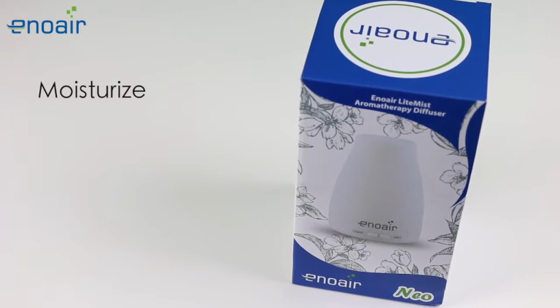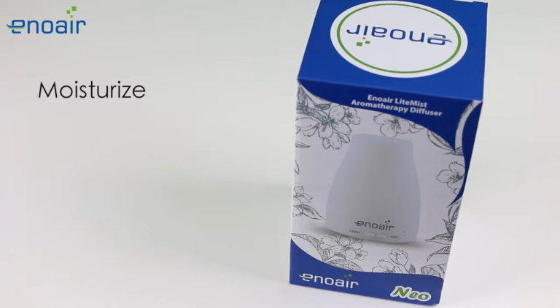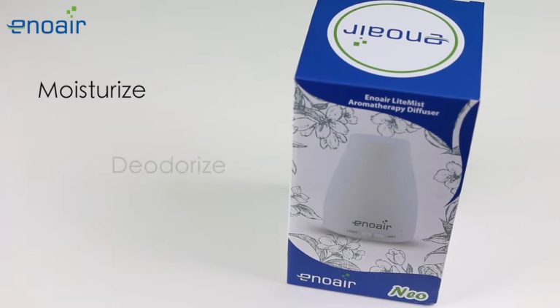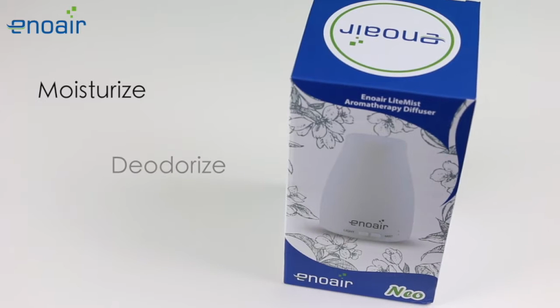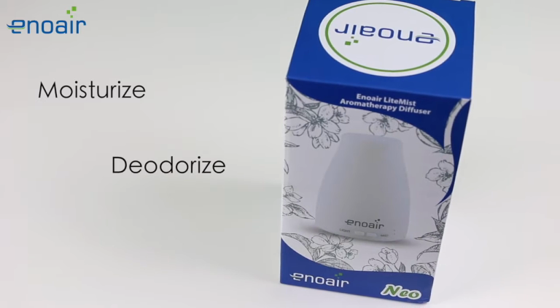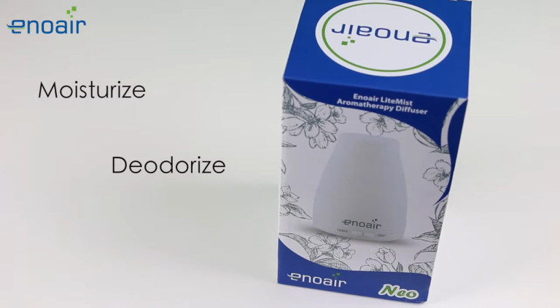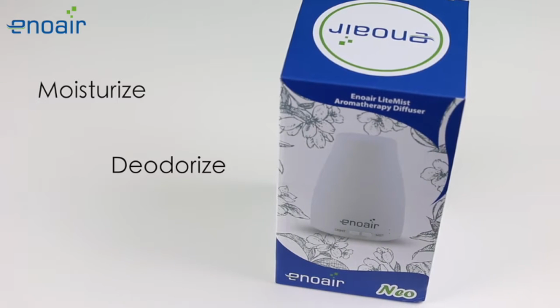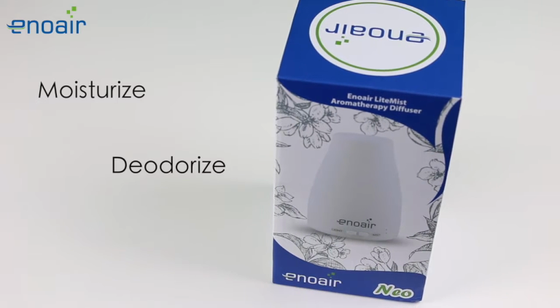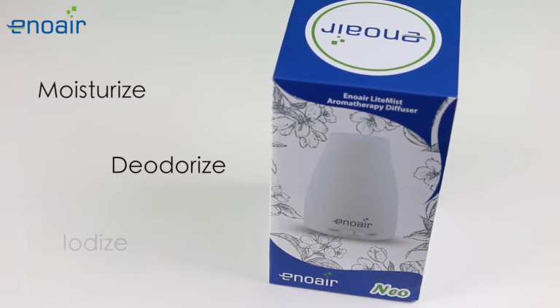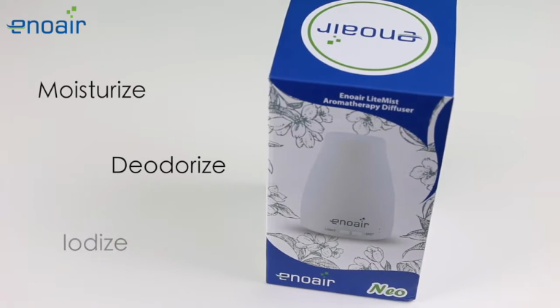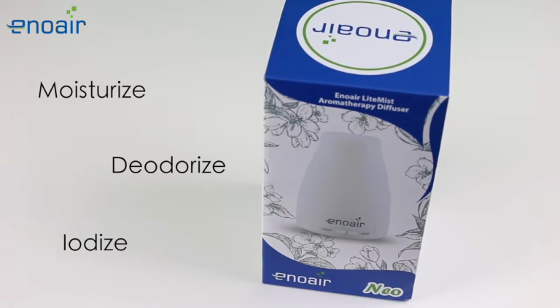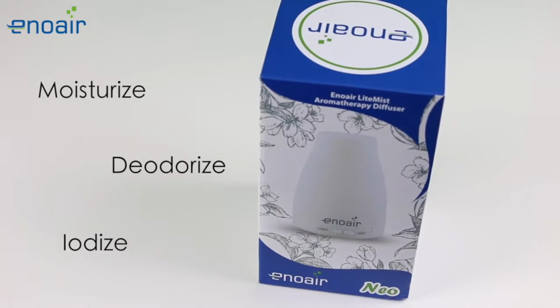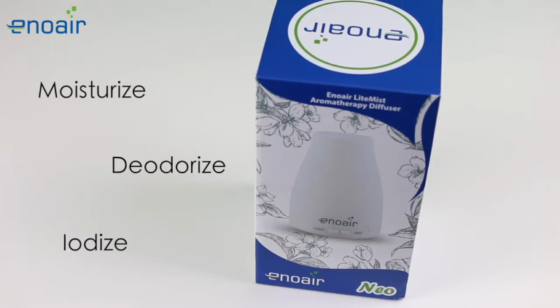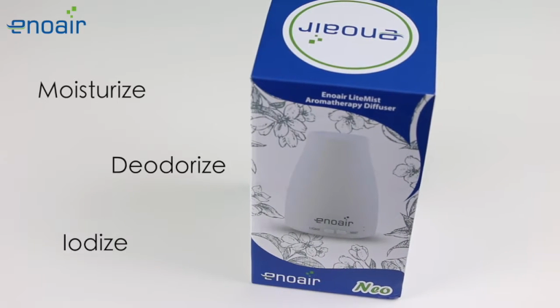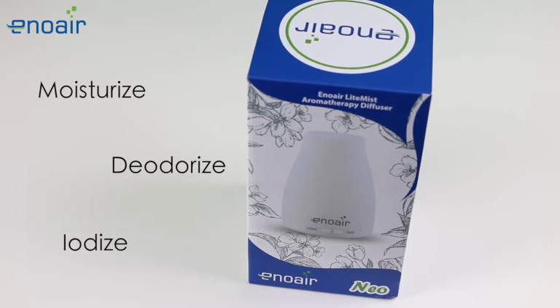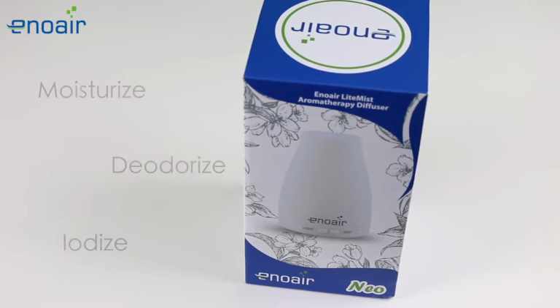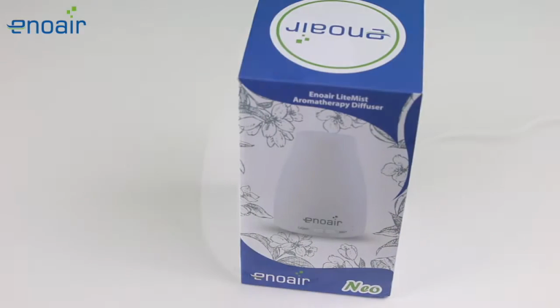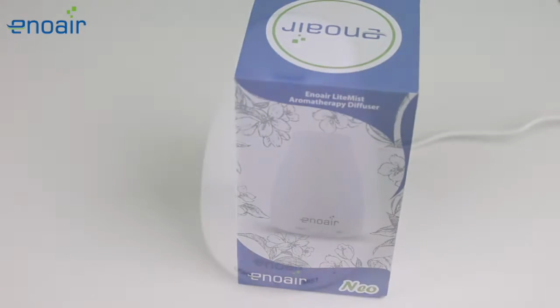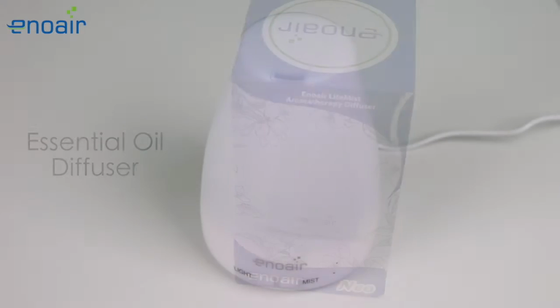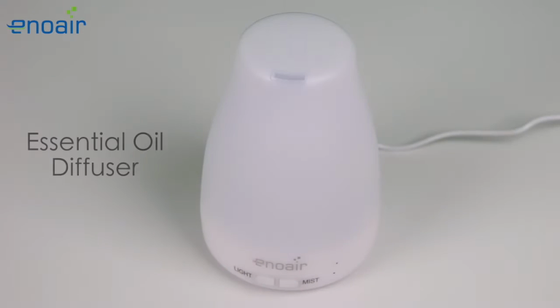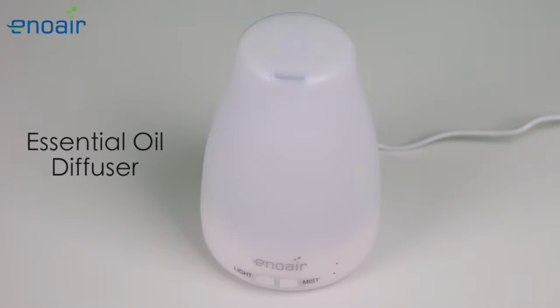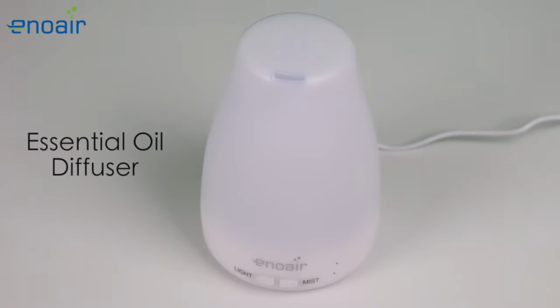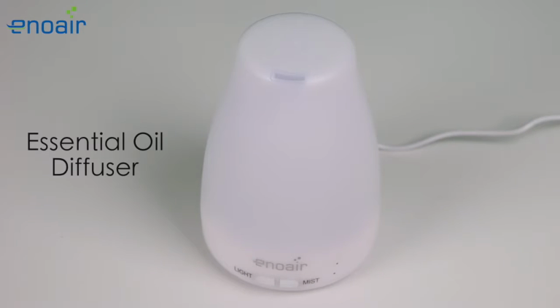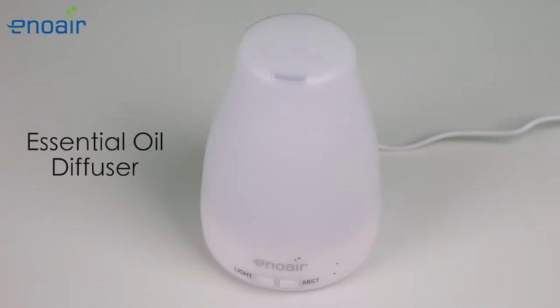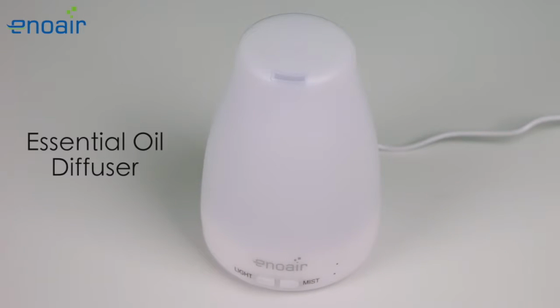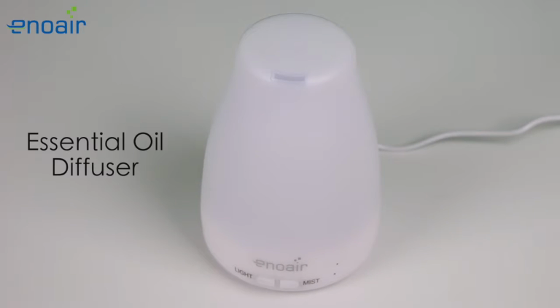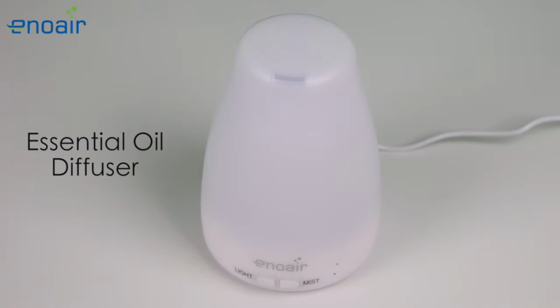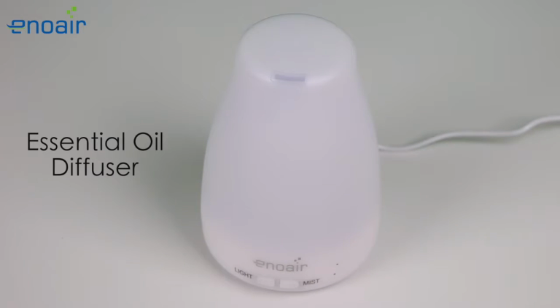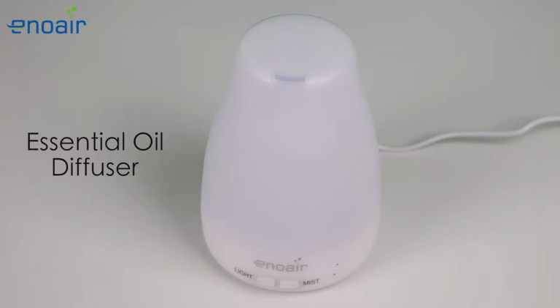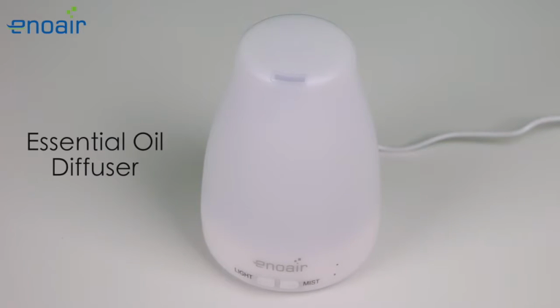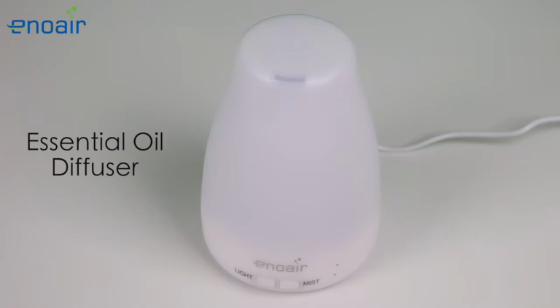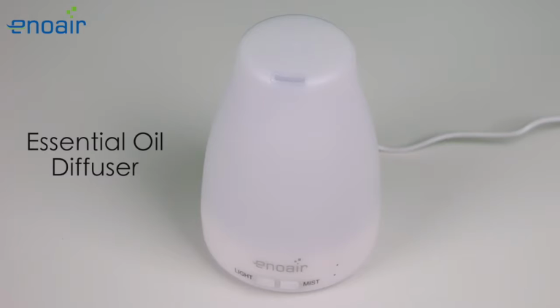Moisturize, deodorize, and iodize the air around you with this essential oil diffuser by Enoair.